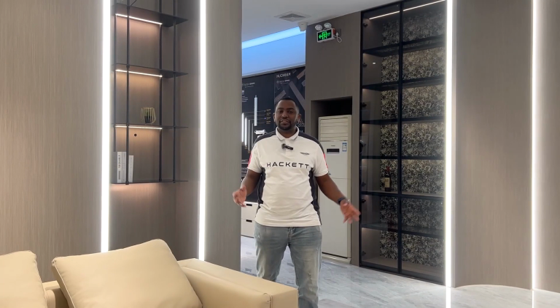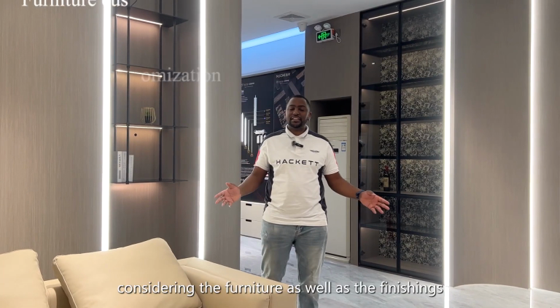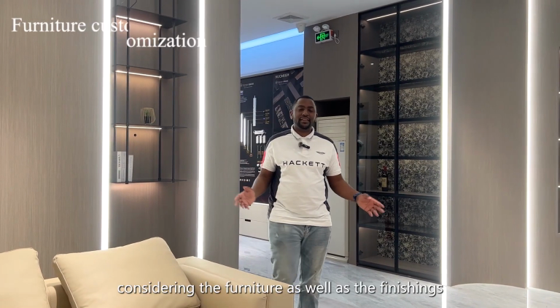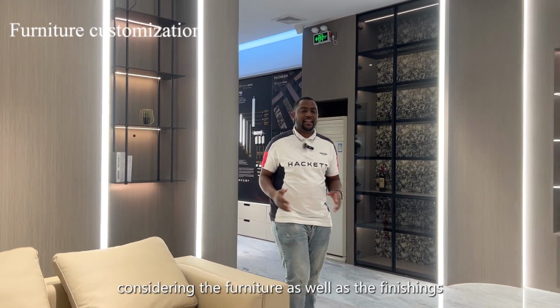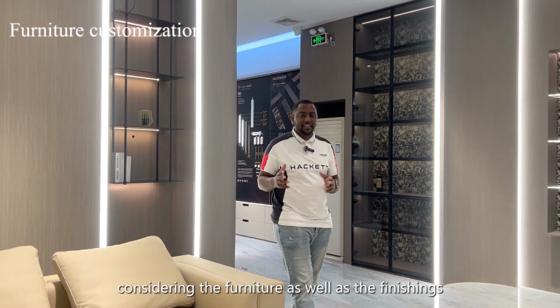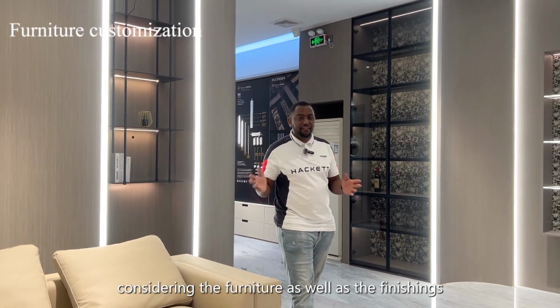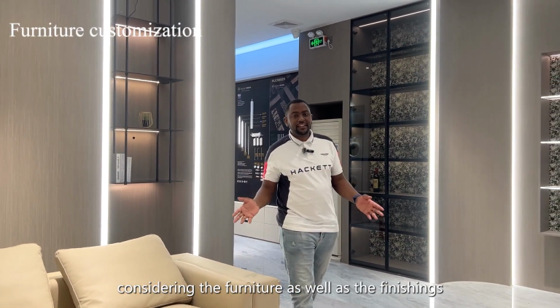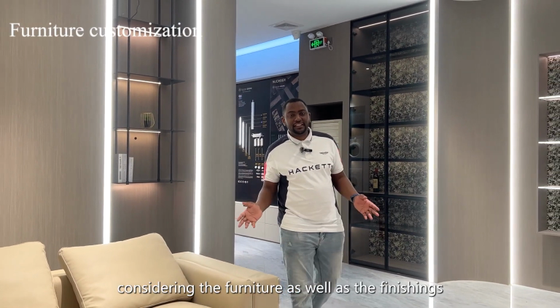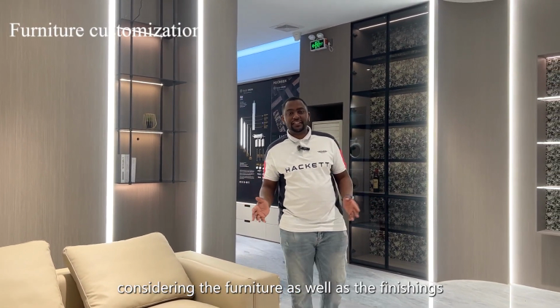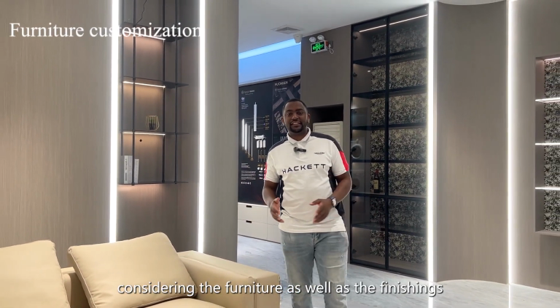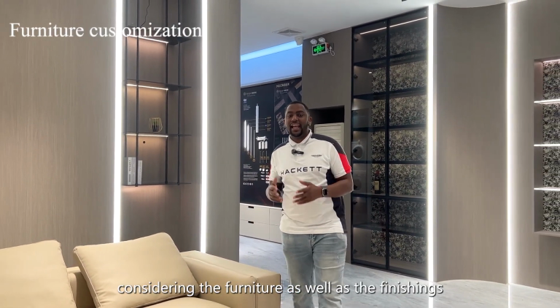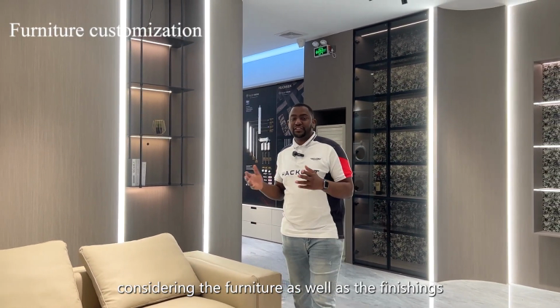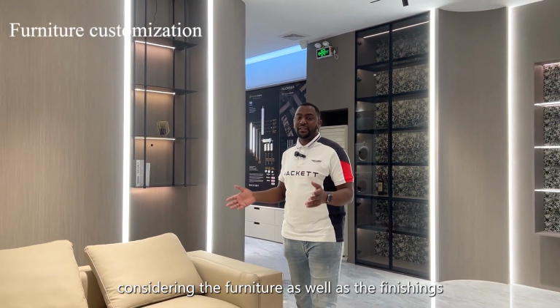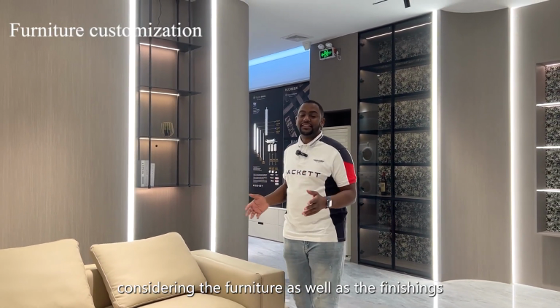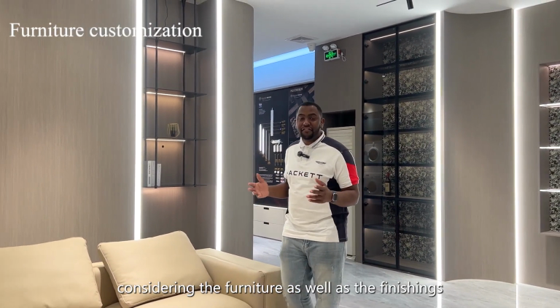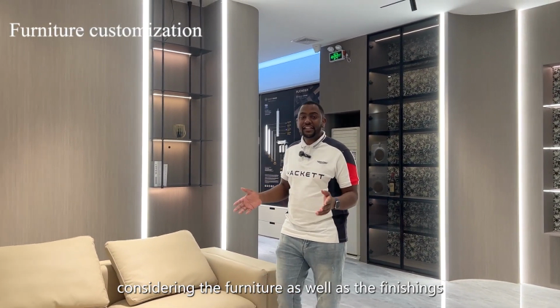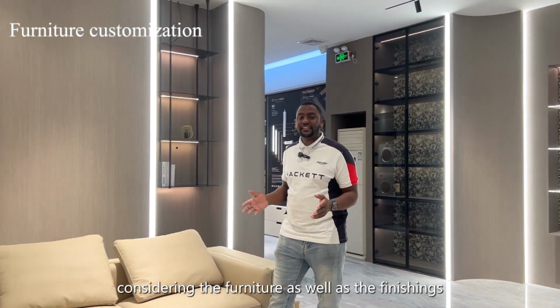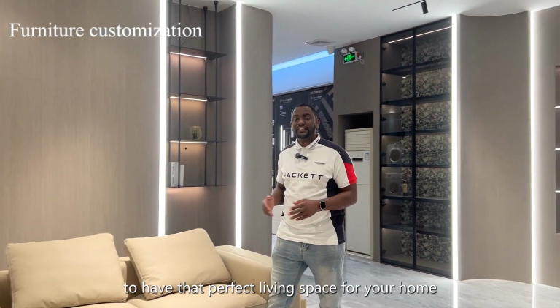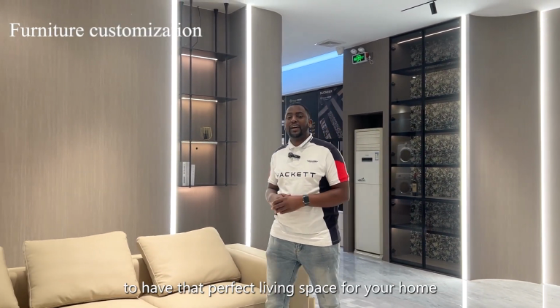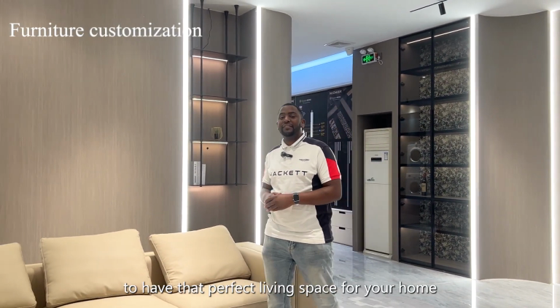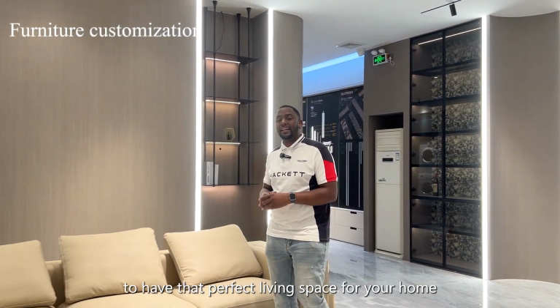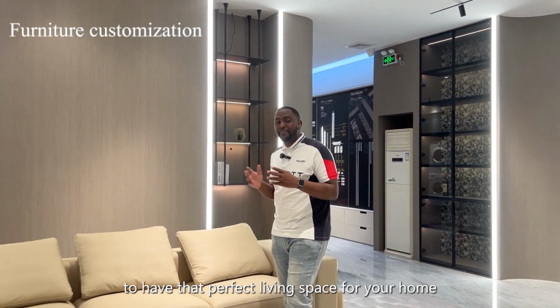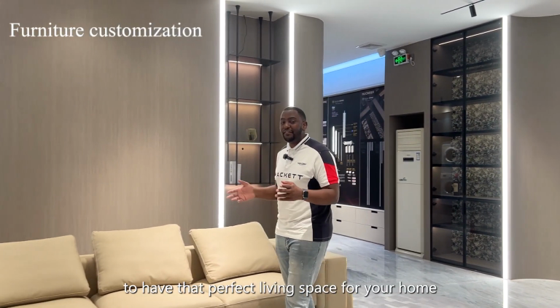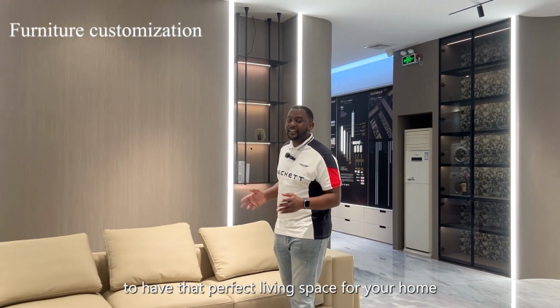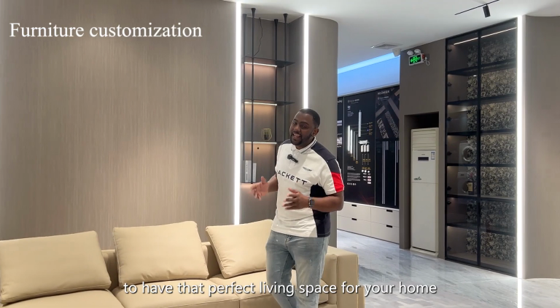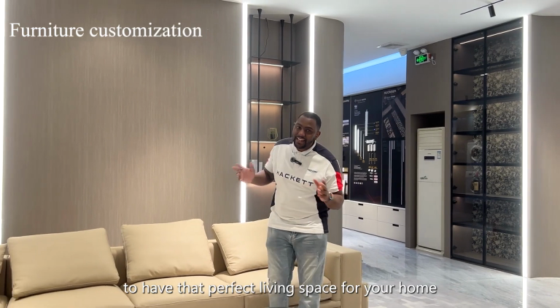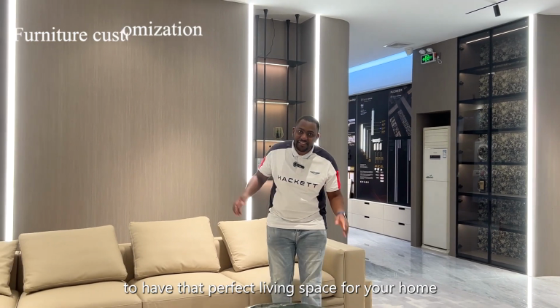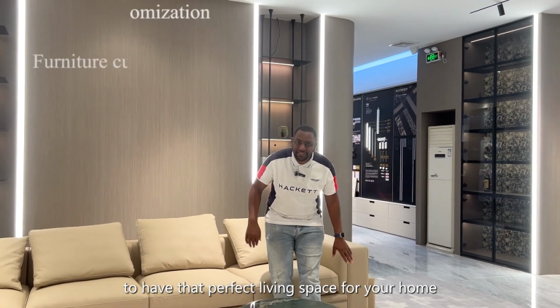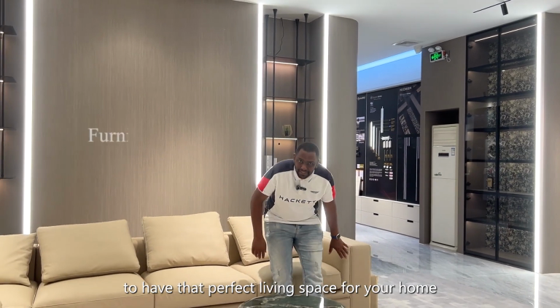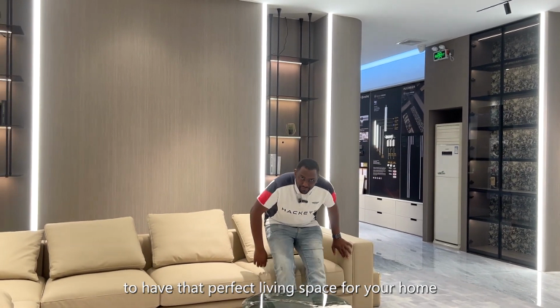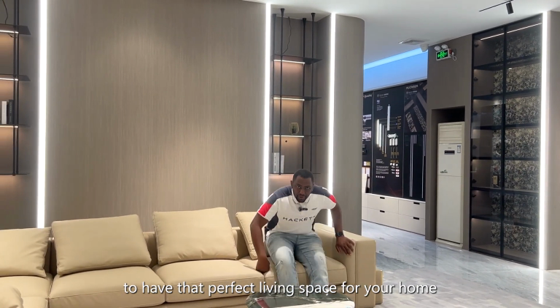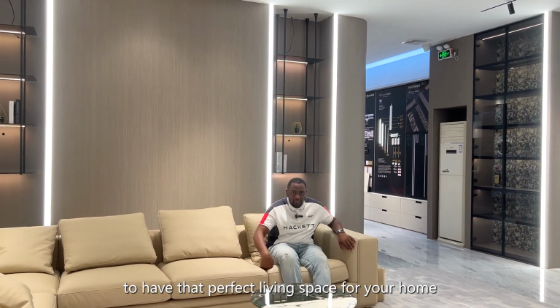Considering the furniture as well as the finishes to have that perfect living space for your home.